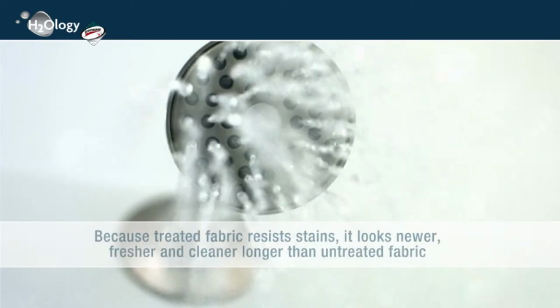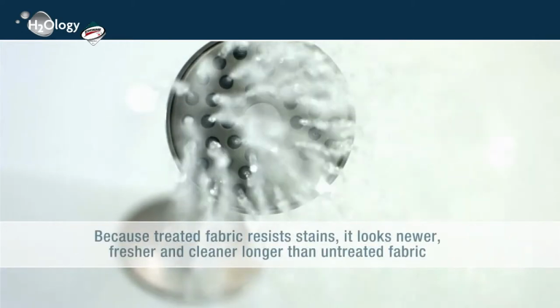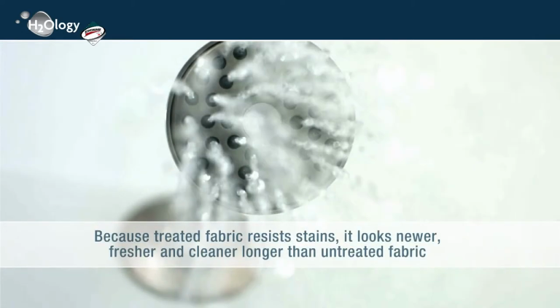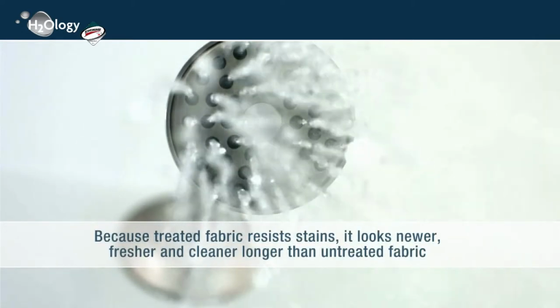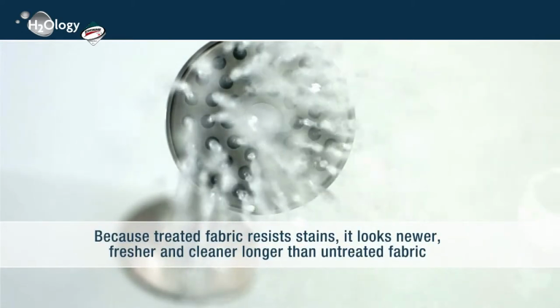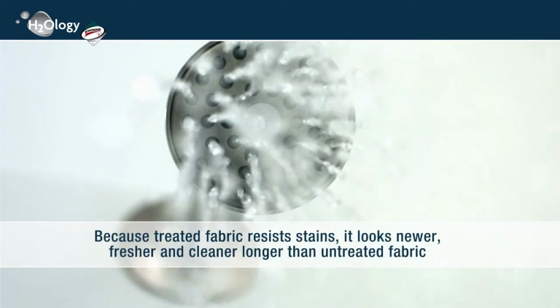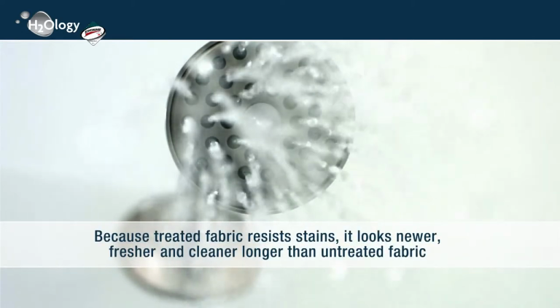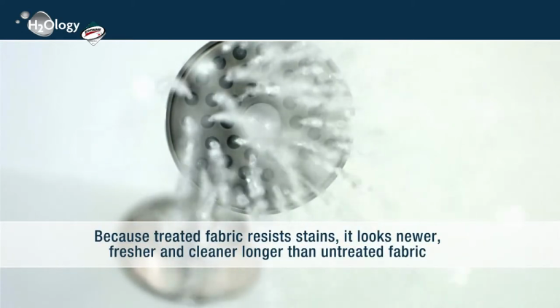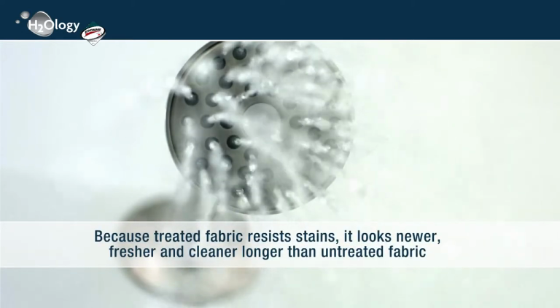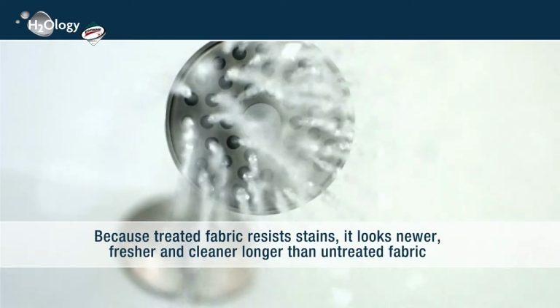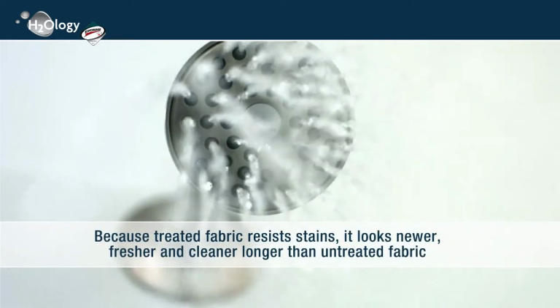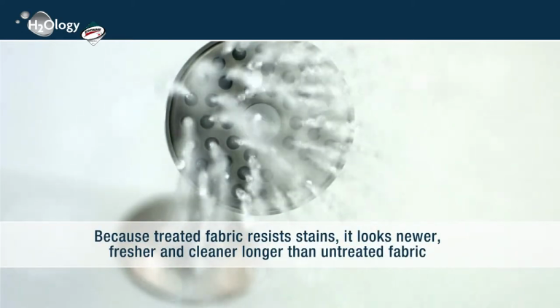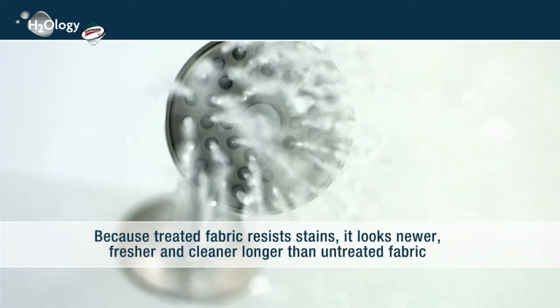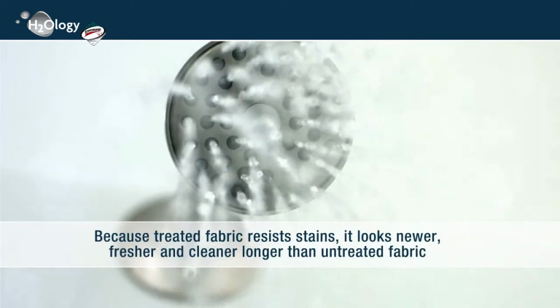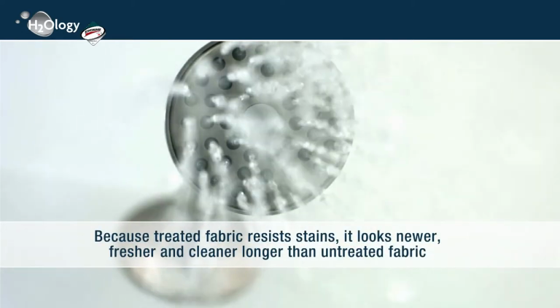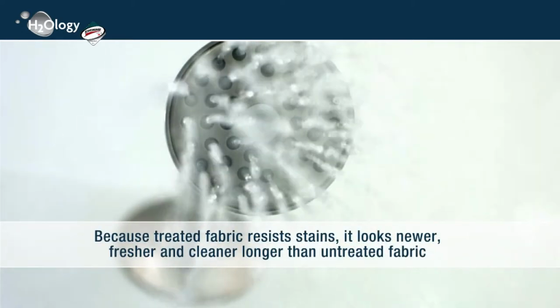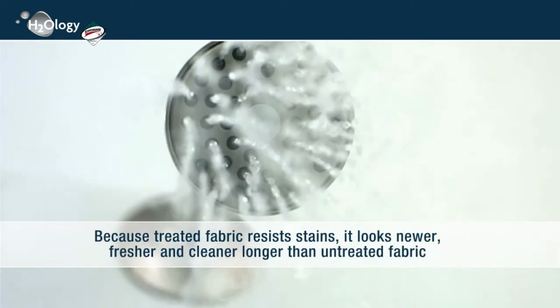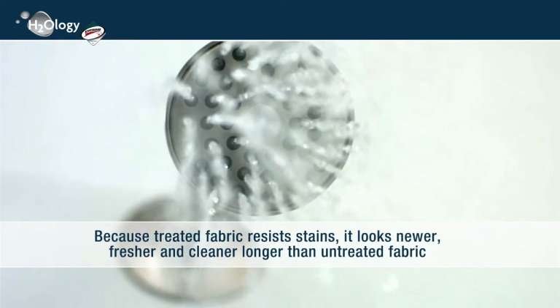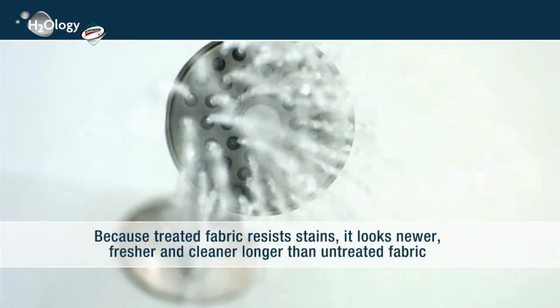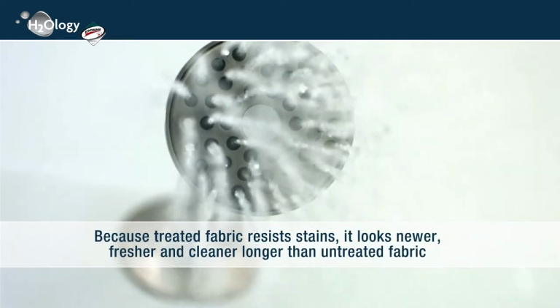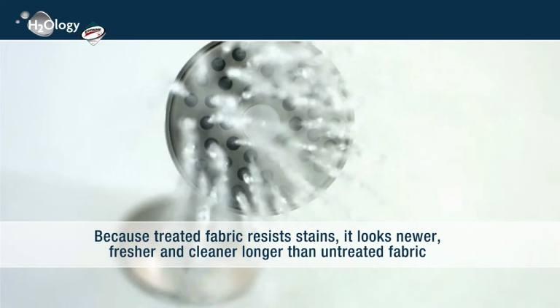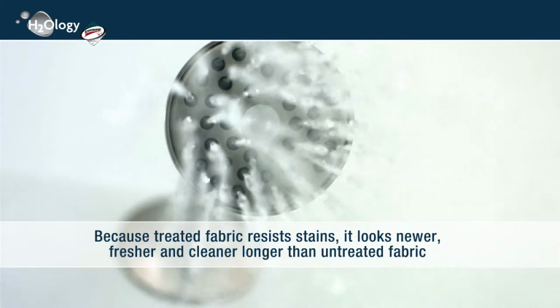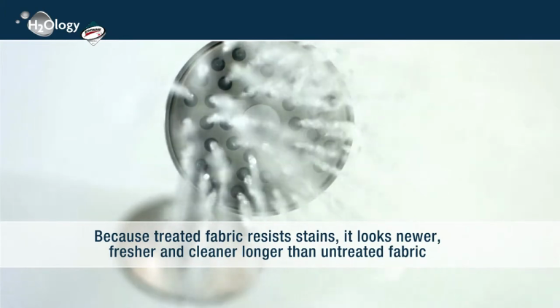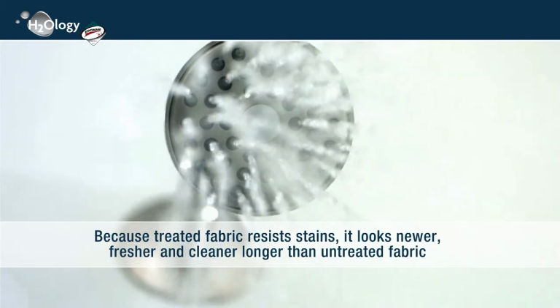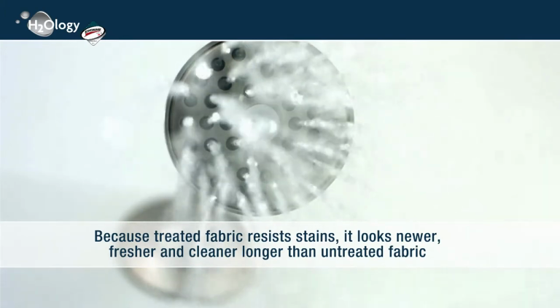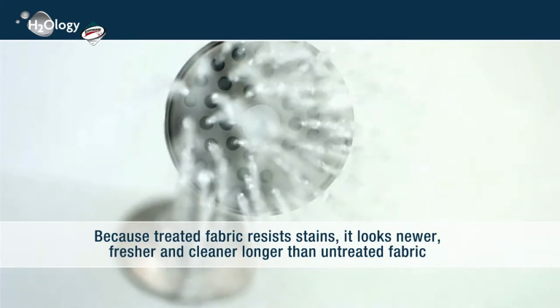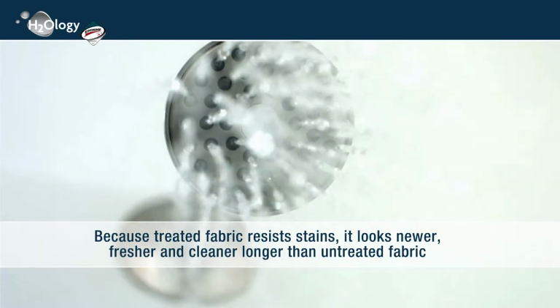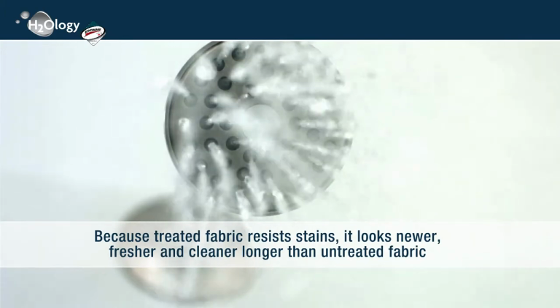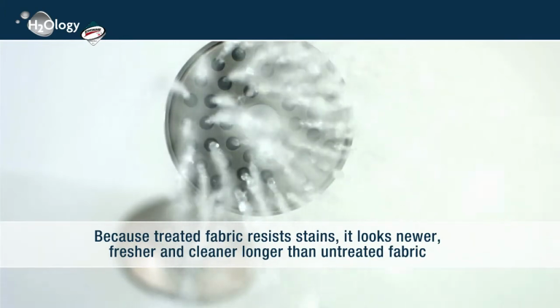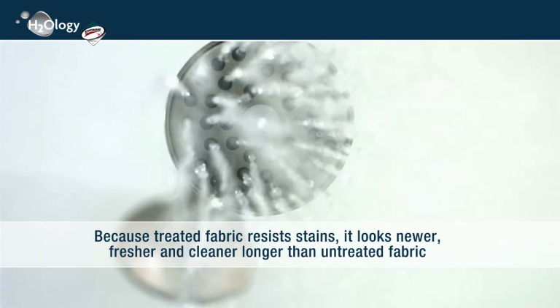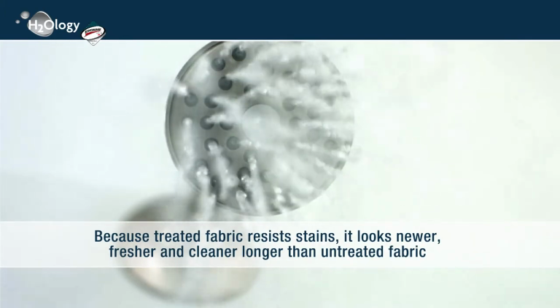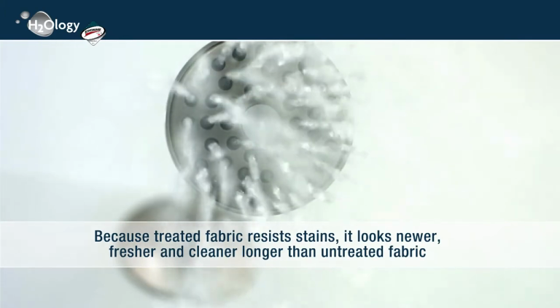Because treated fabric resists stains, it looks newer, fresher, and cleaner longer than untreated fabric.